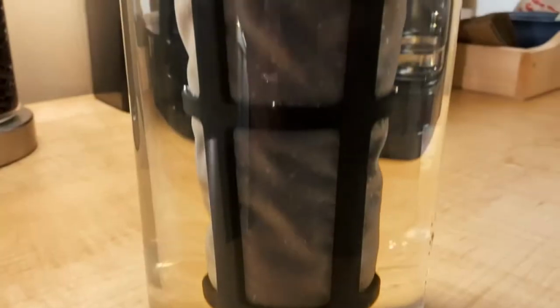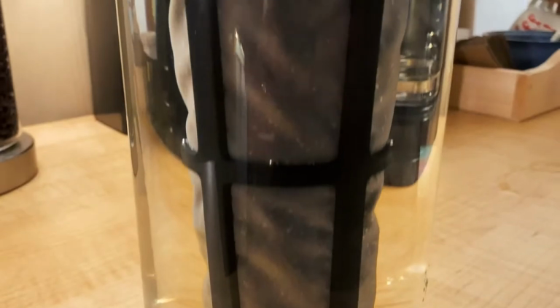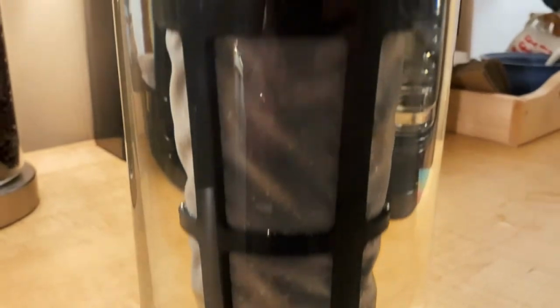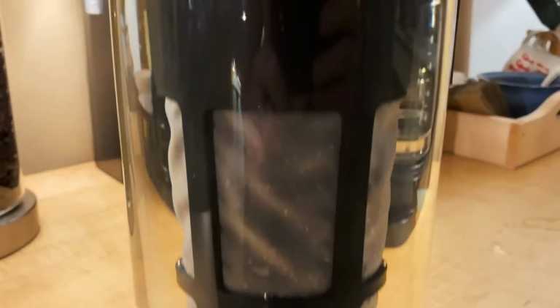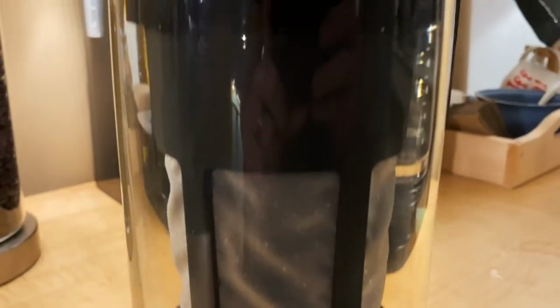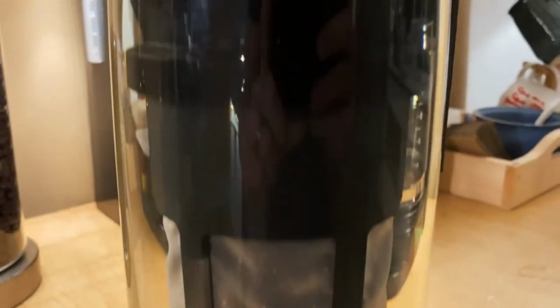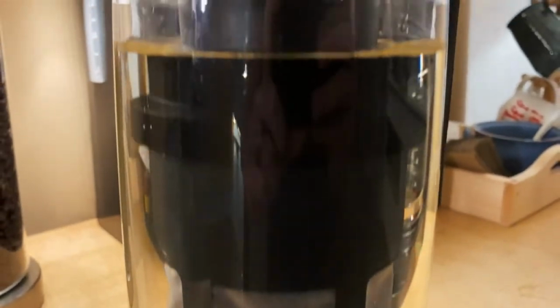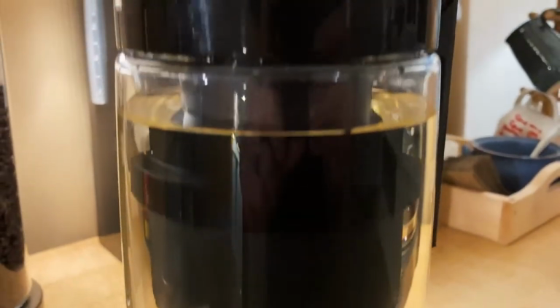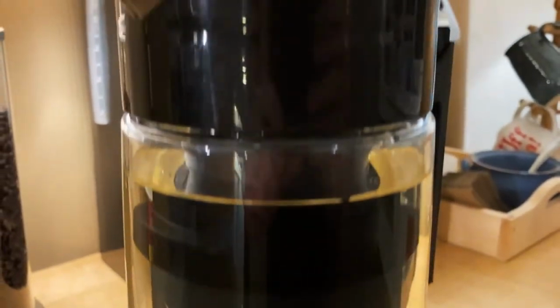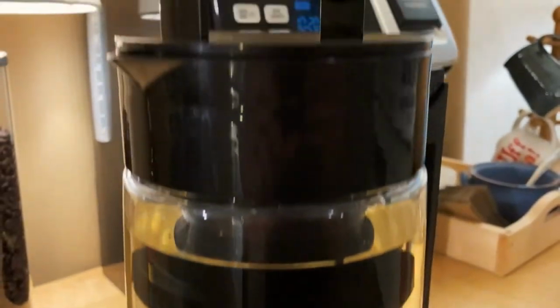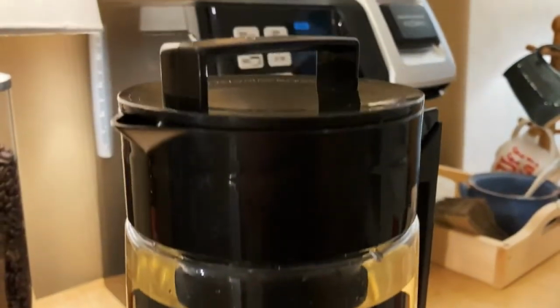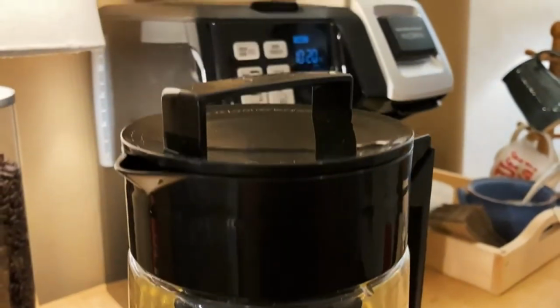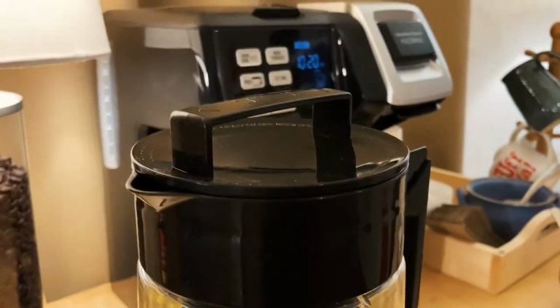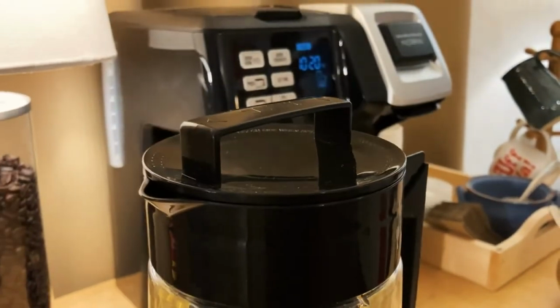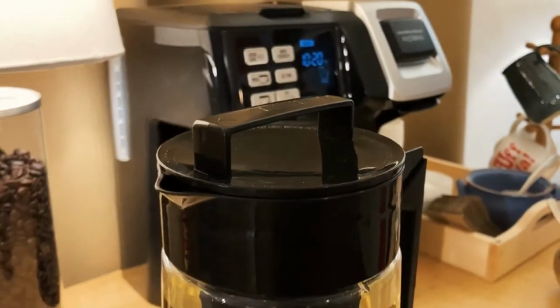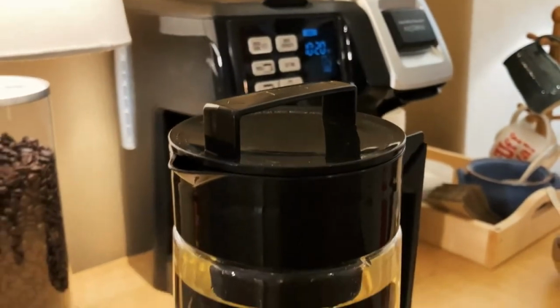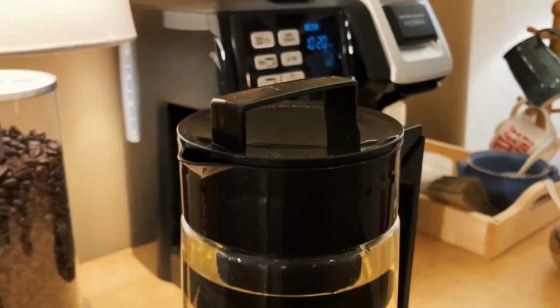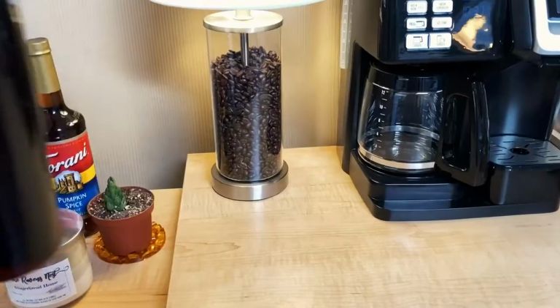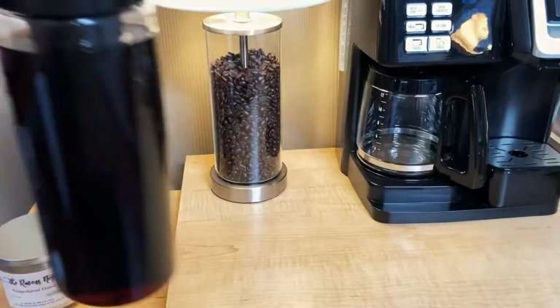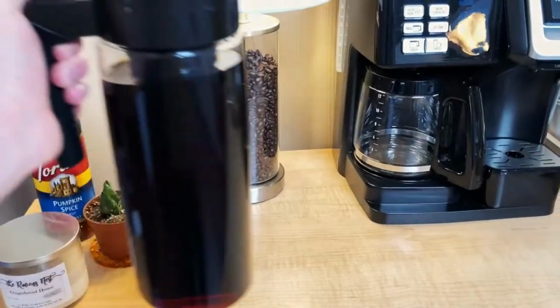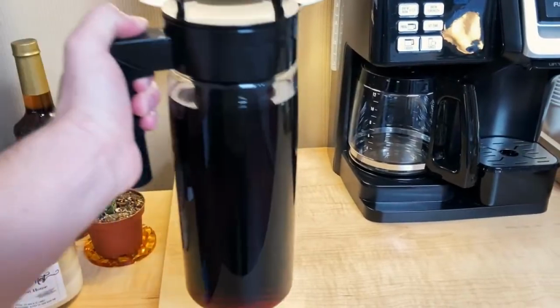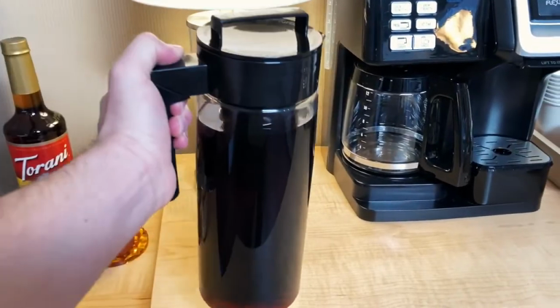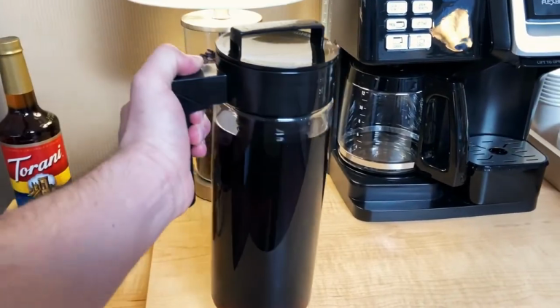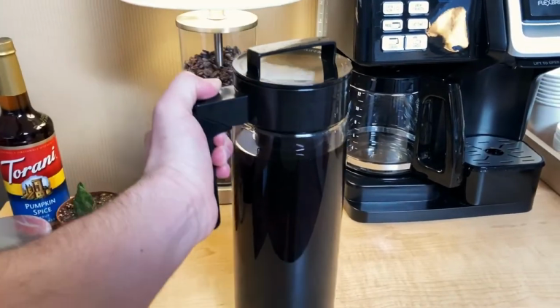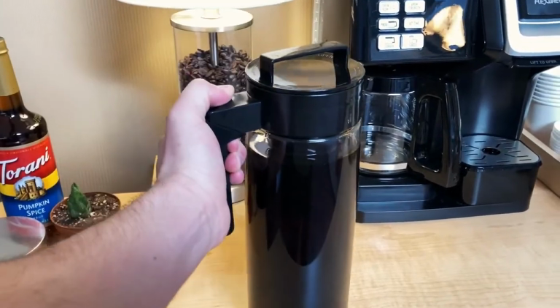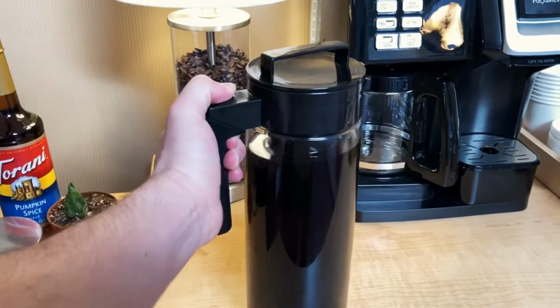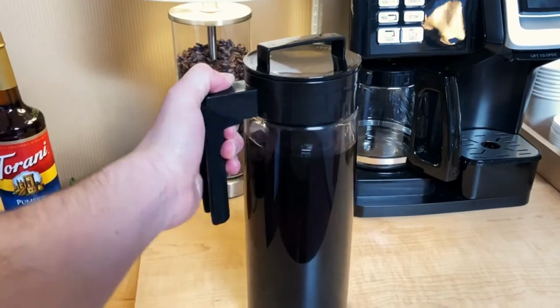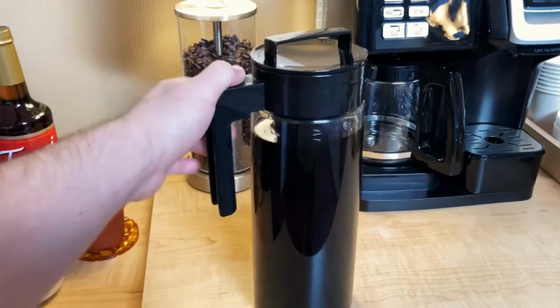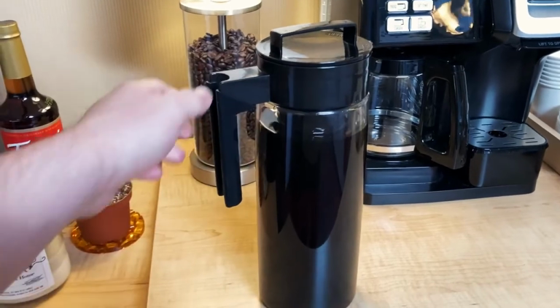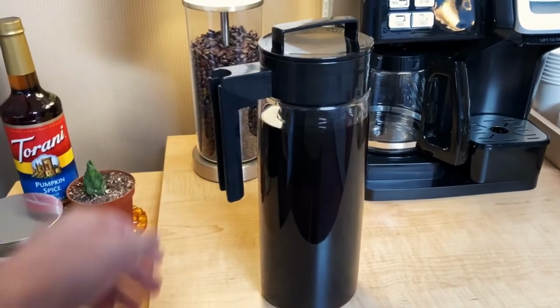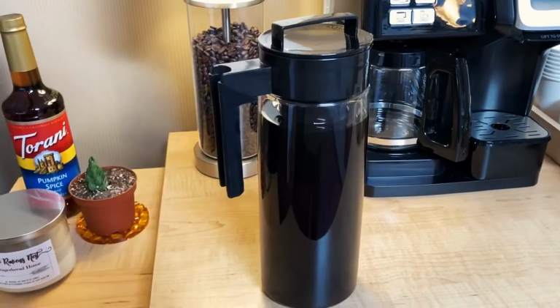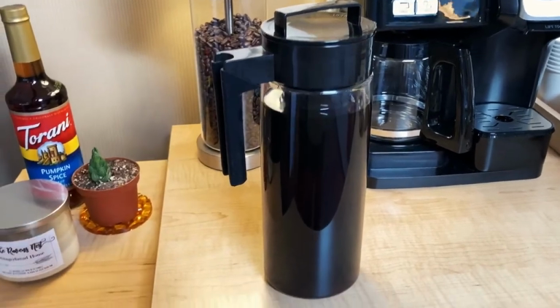Let the coffee pitcher sit in the fridge for anywhere from 12 to 24 hours, depending on the level of strength you want in your coffee, and you're all set to go.